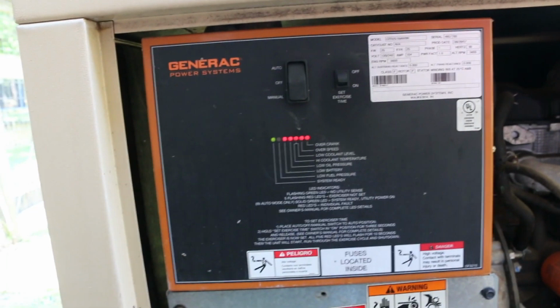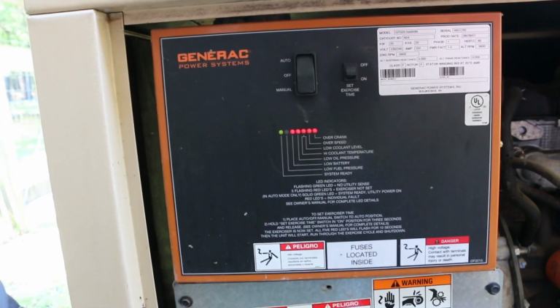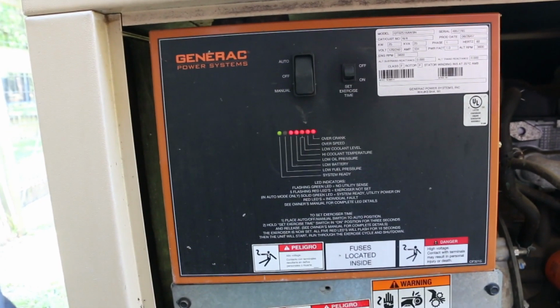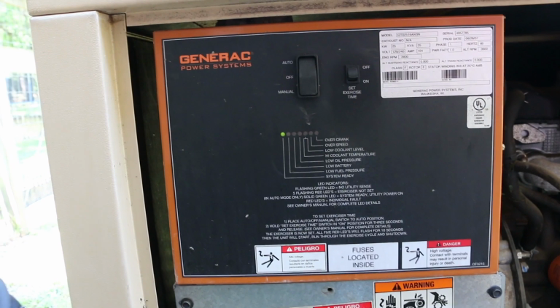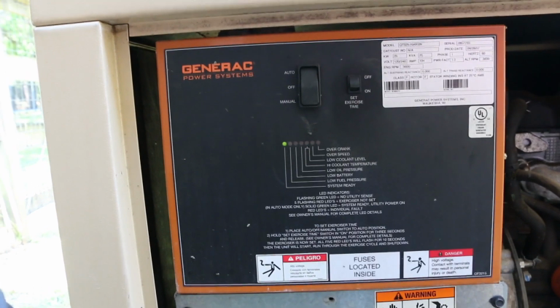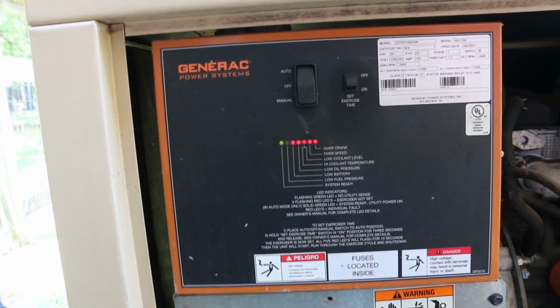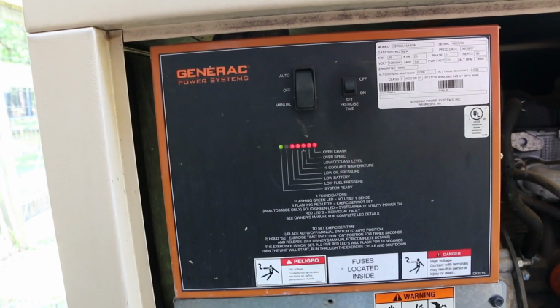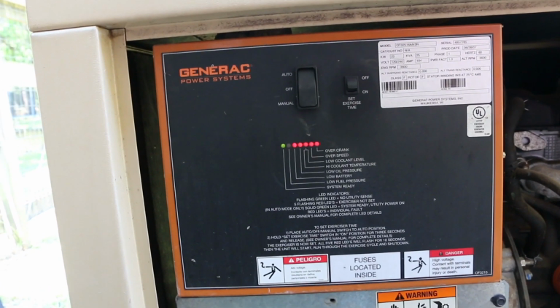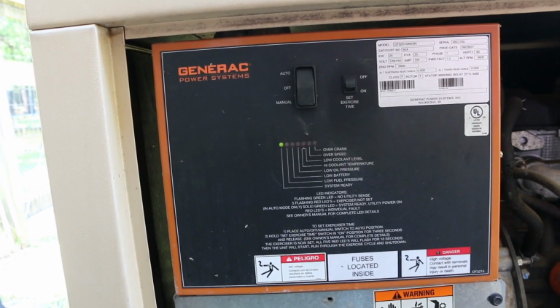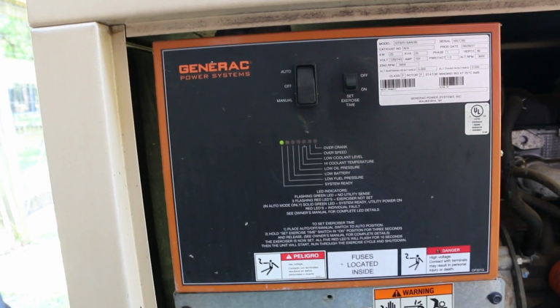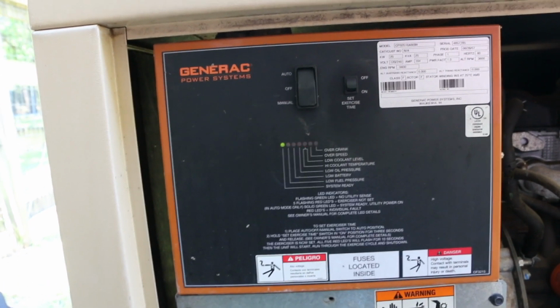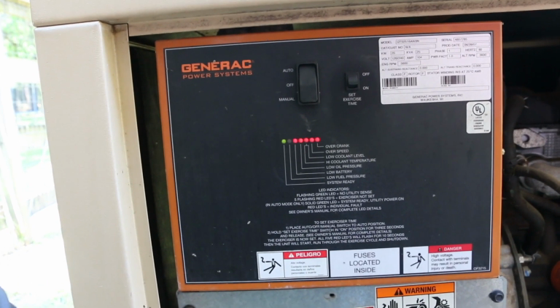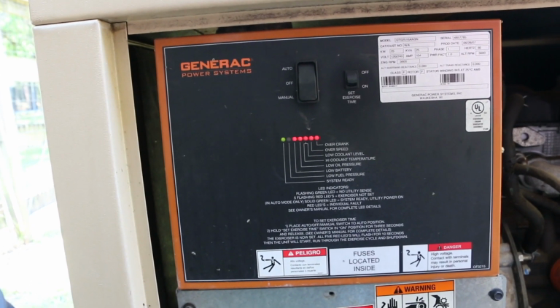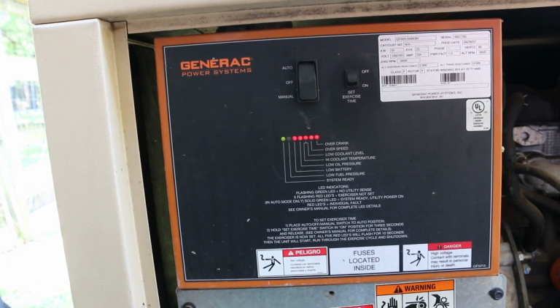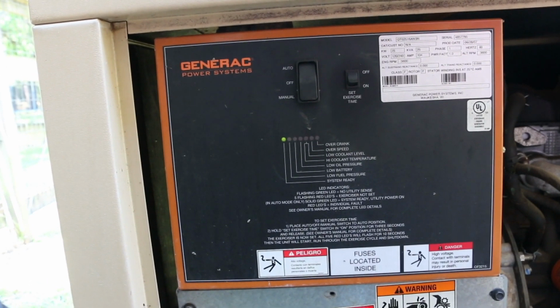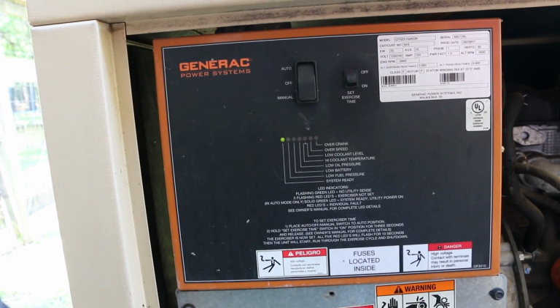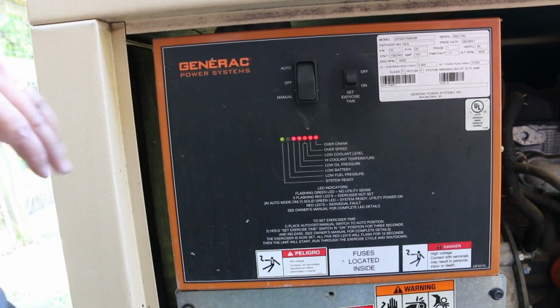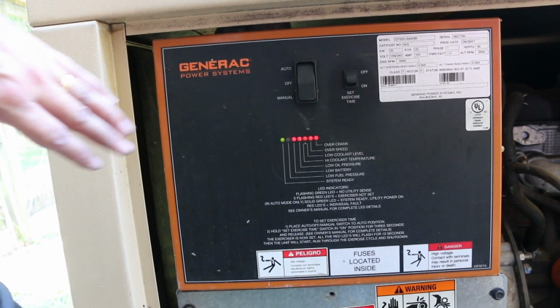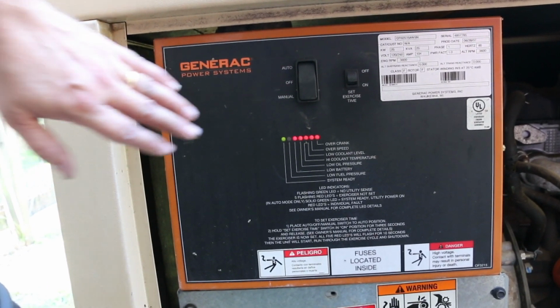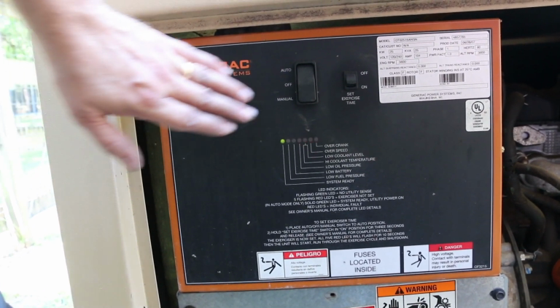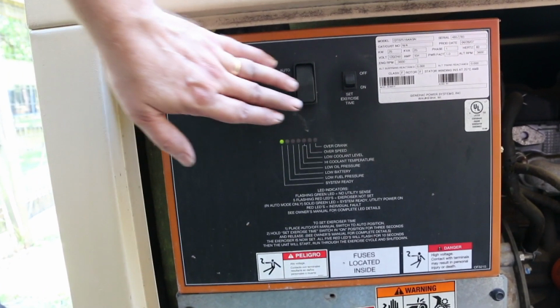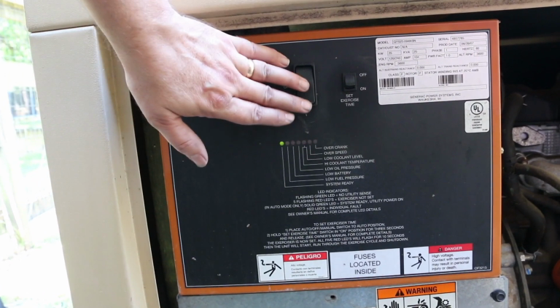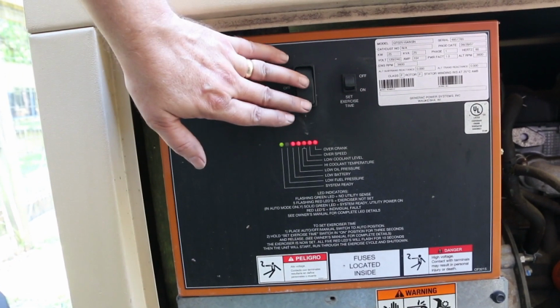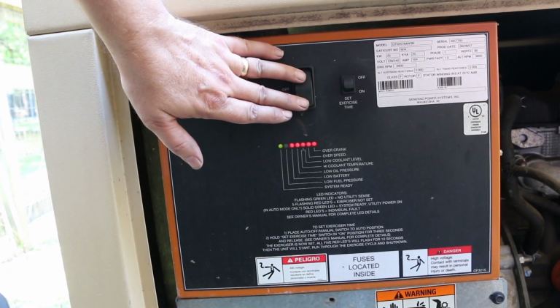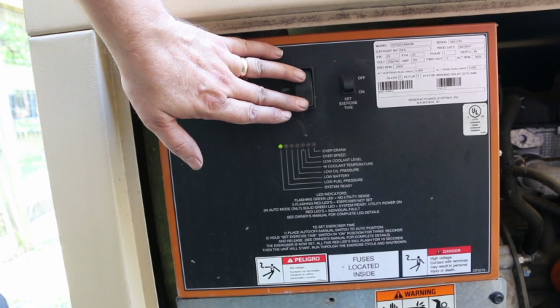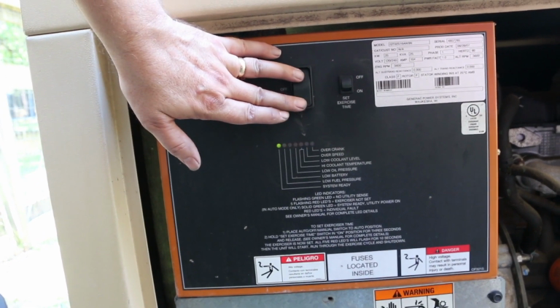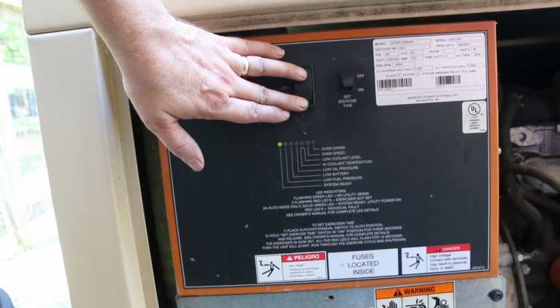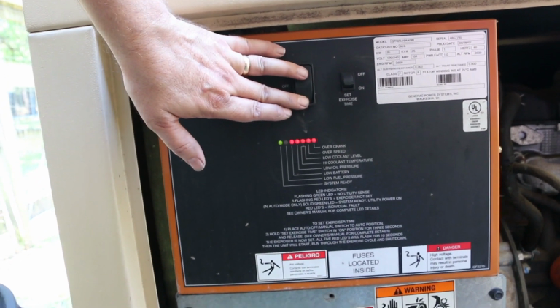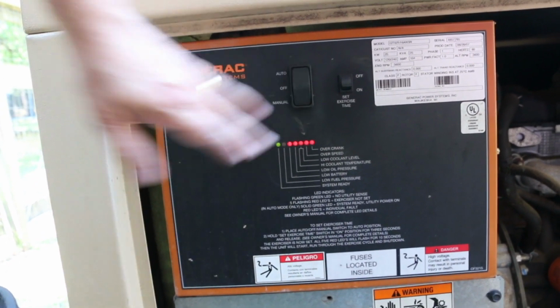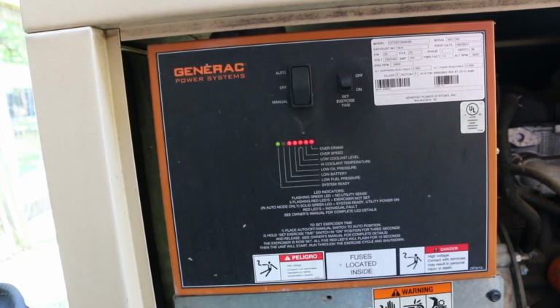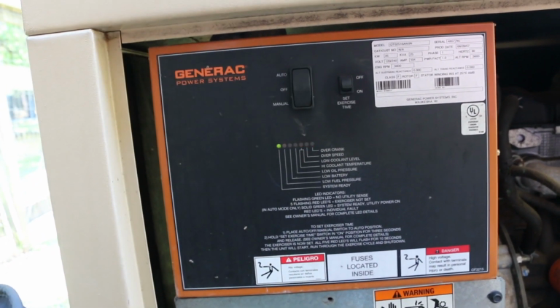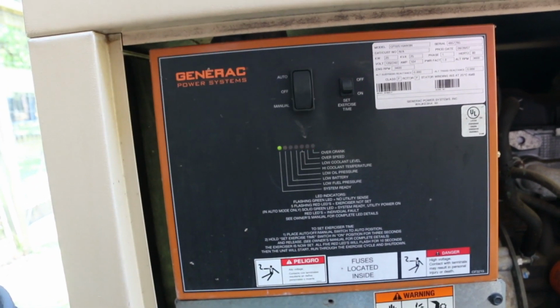And of course, step one is always, any time you're going to work on the generator, to turn the generator off.